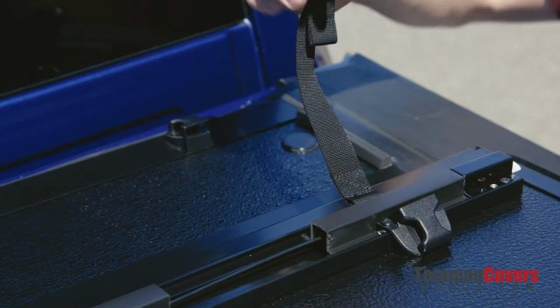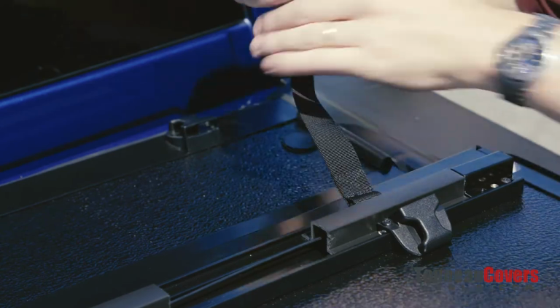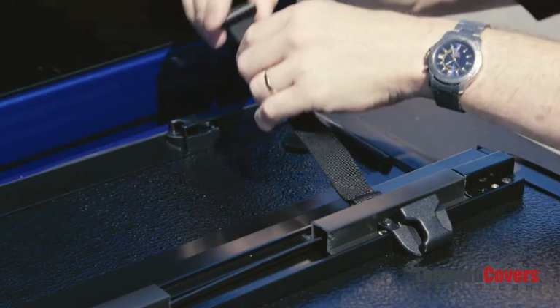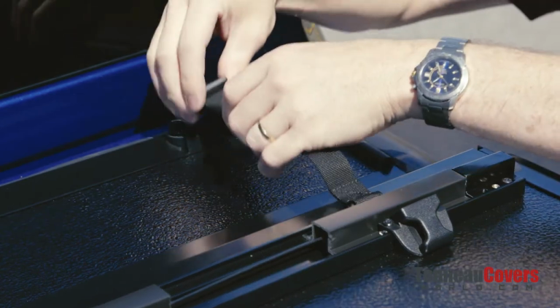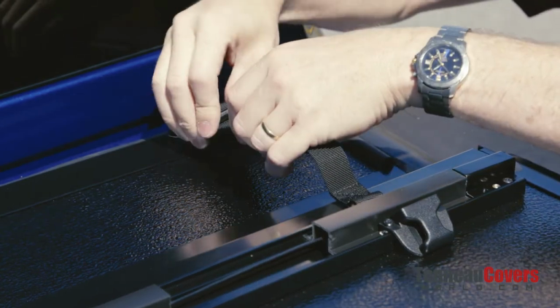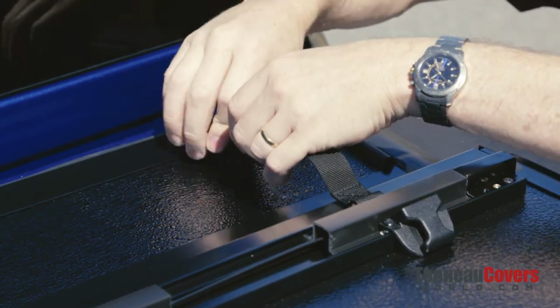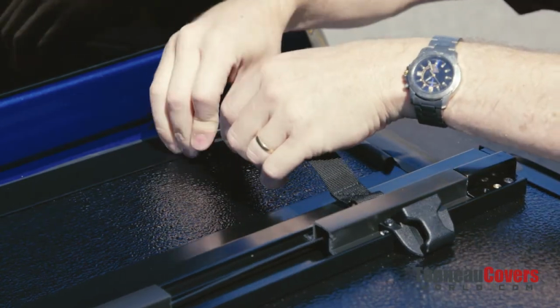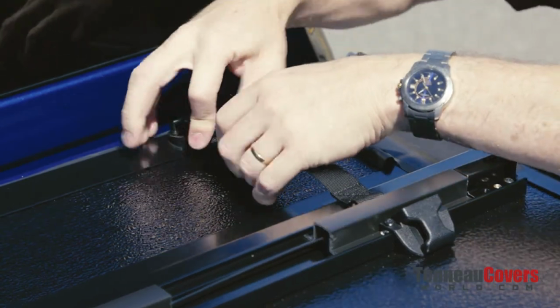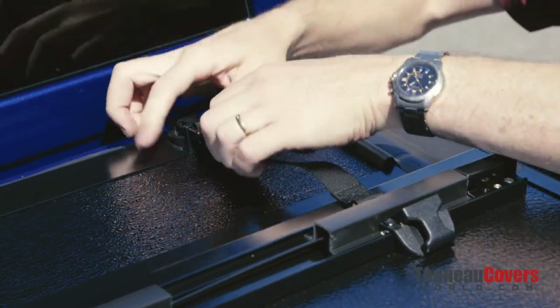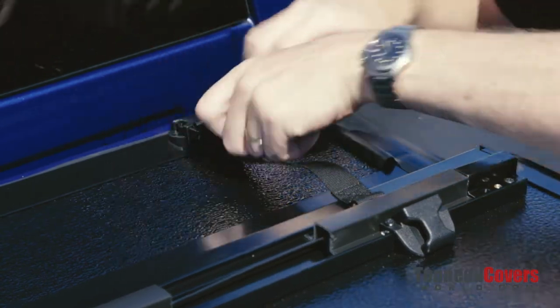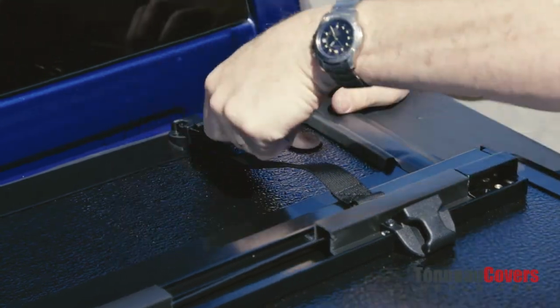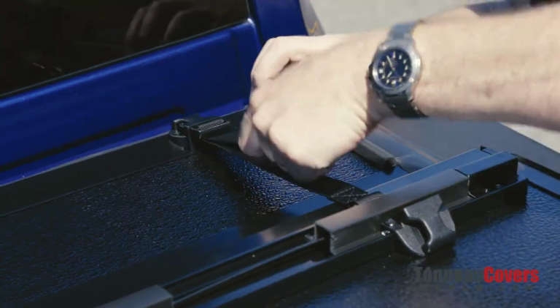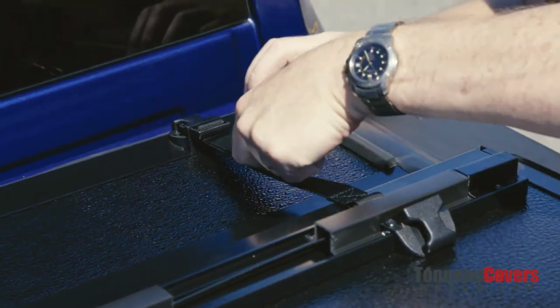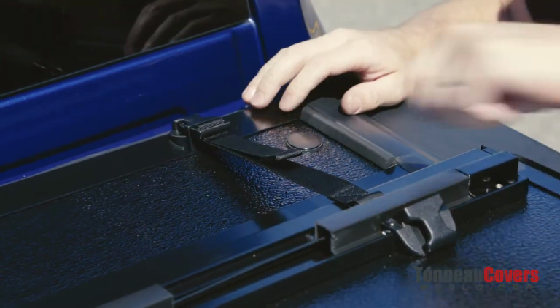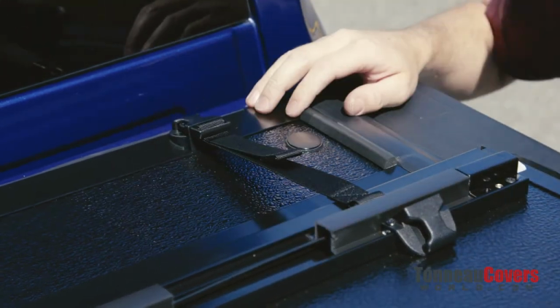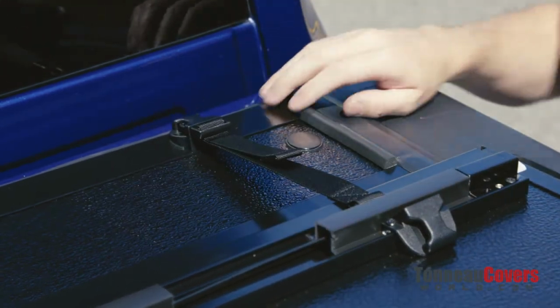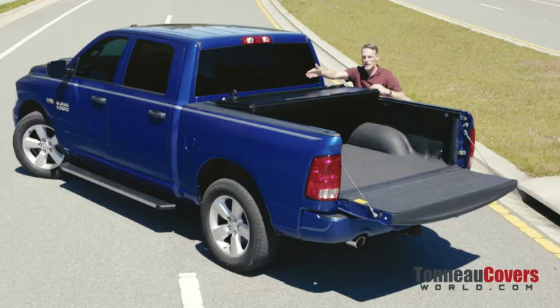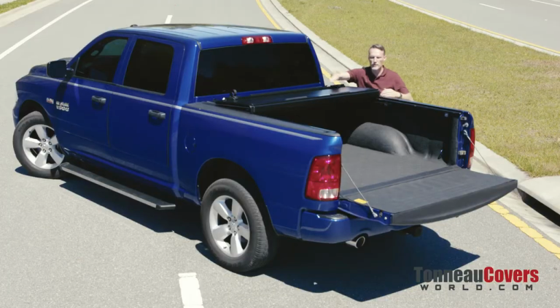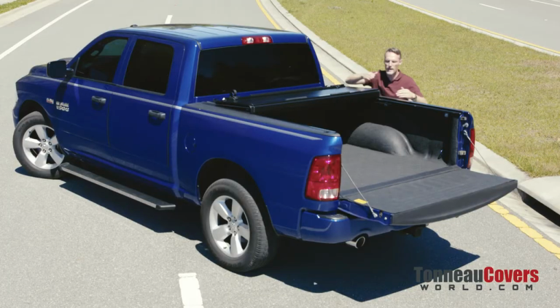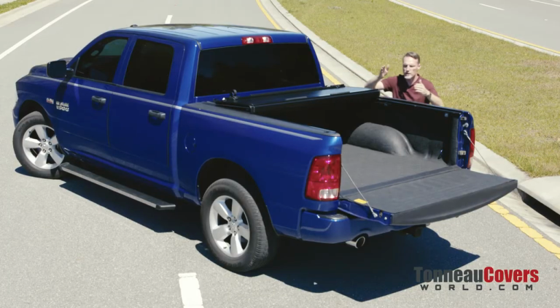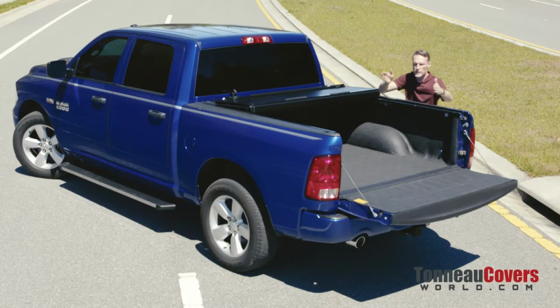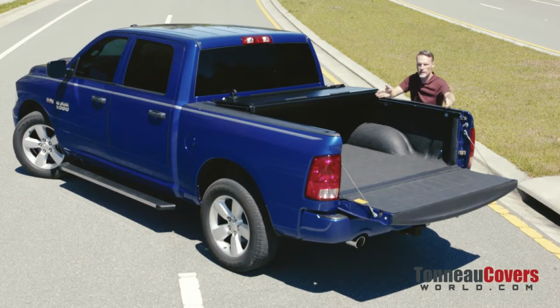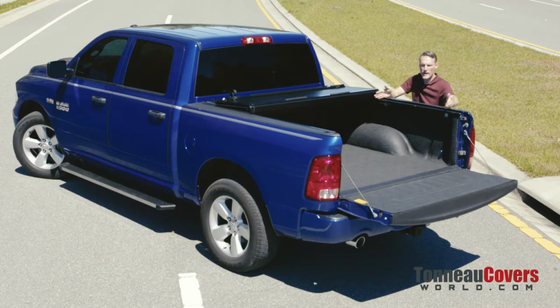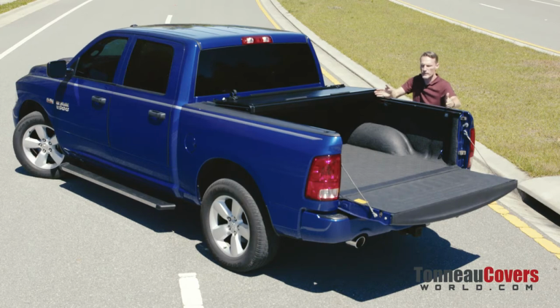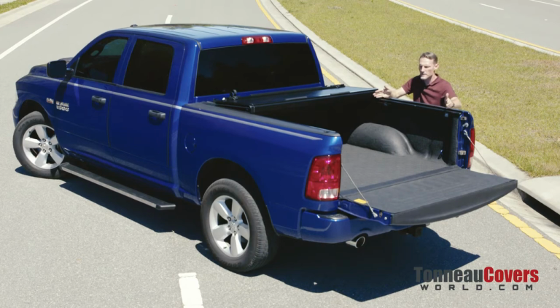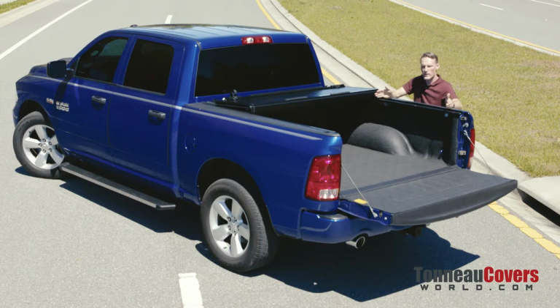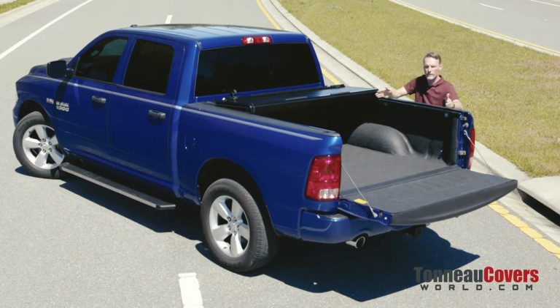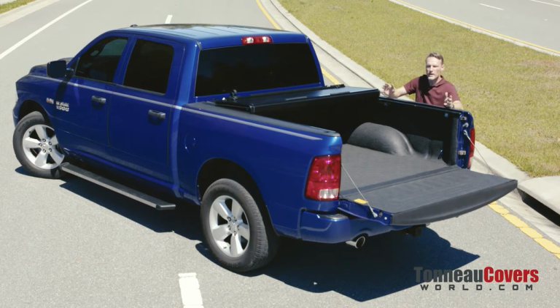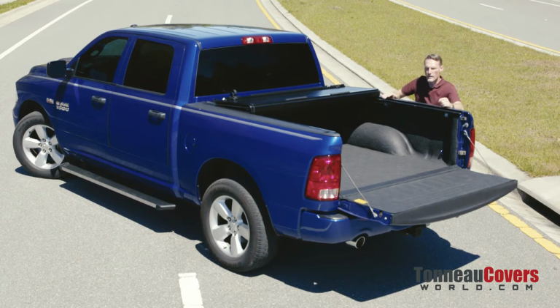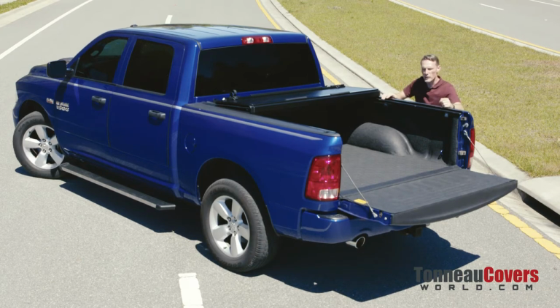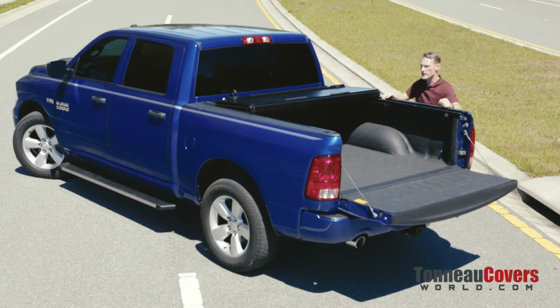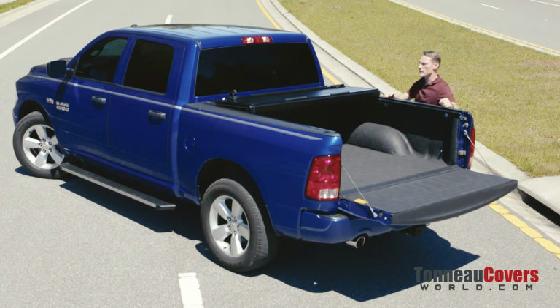You just take your clip straps, lock them into position, cinch them down — do that on both sides — and you're ready to drive with this part of the cover partially open.